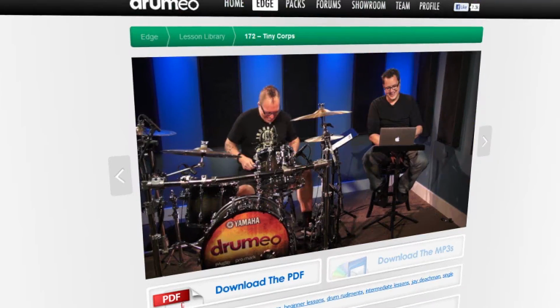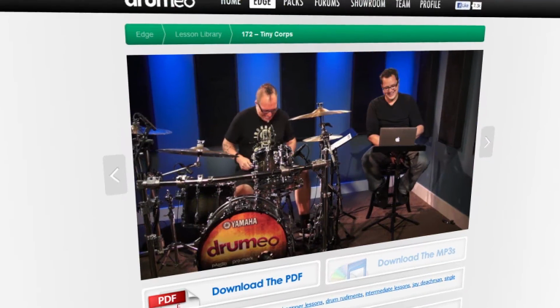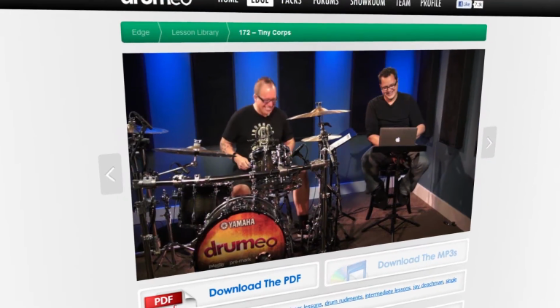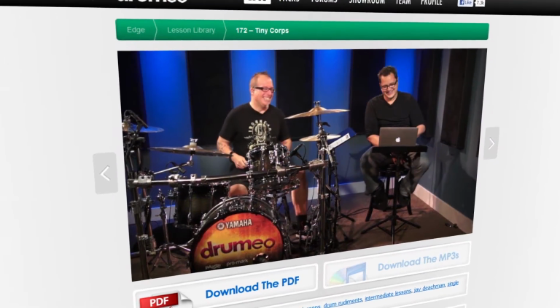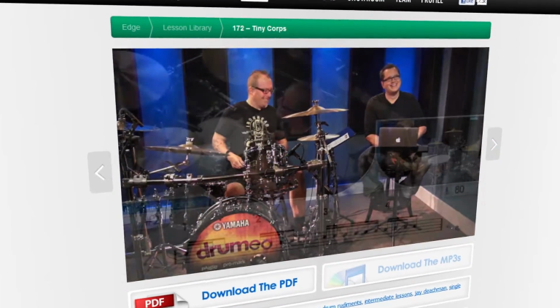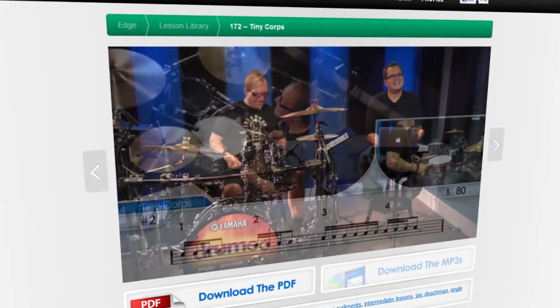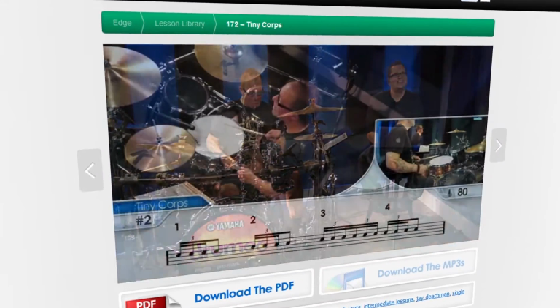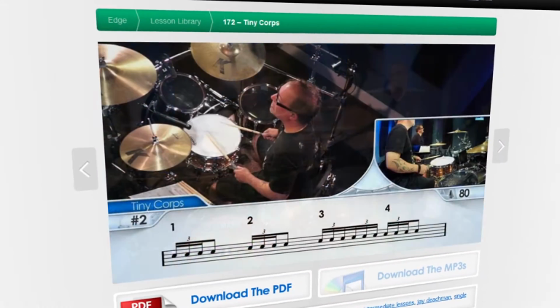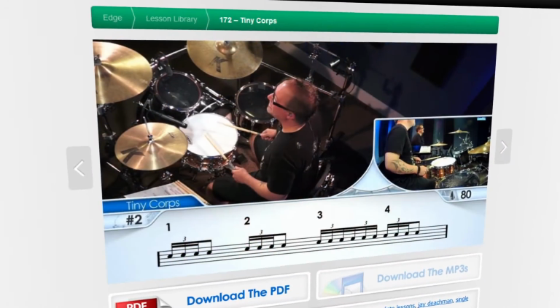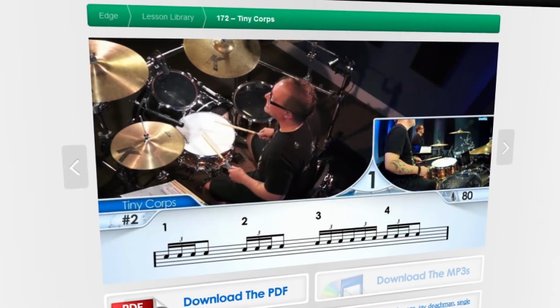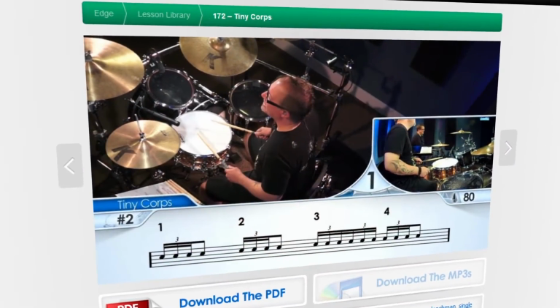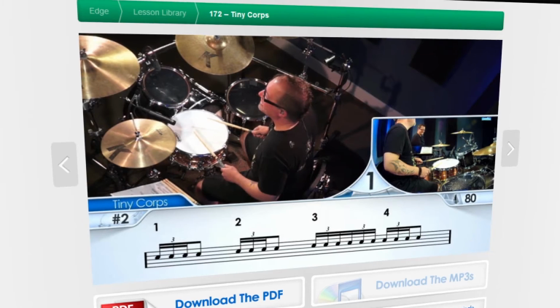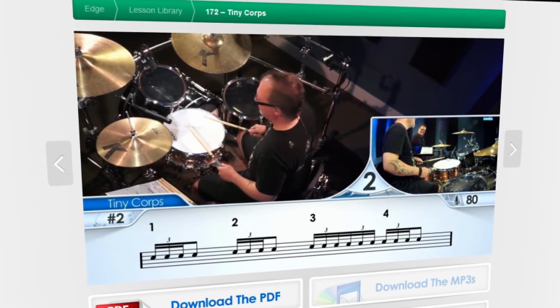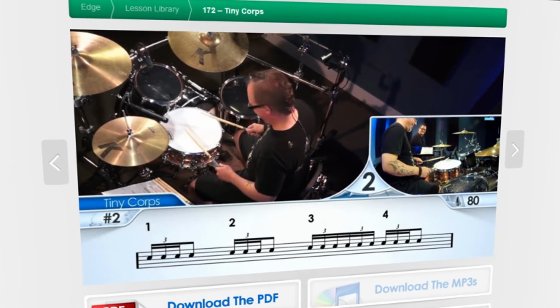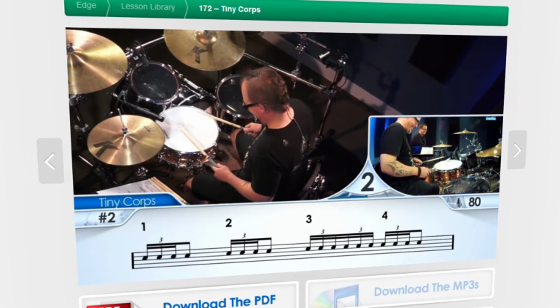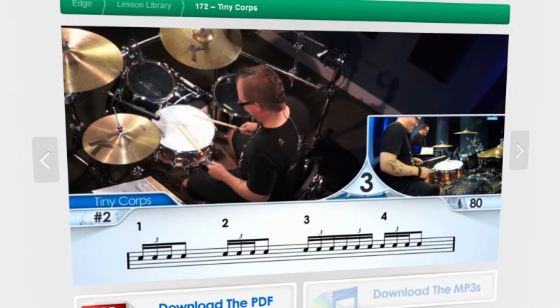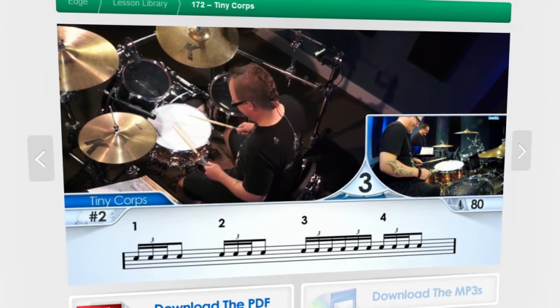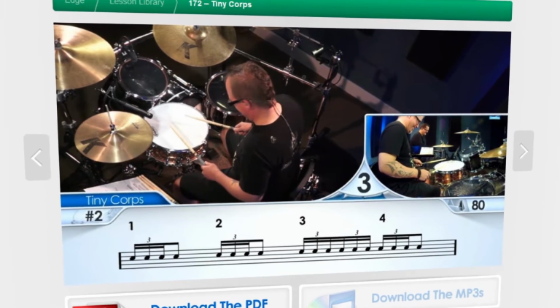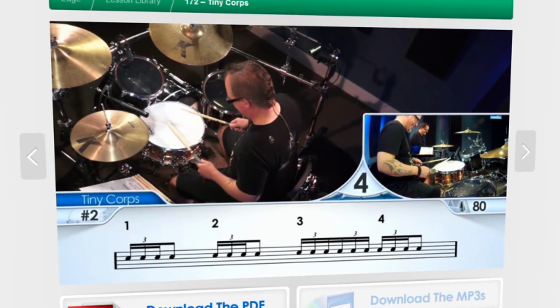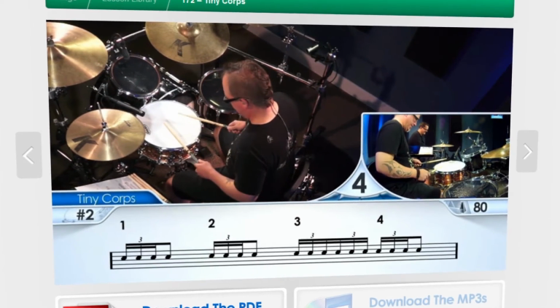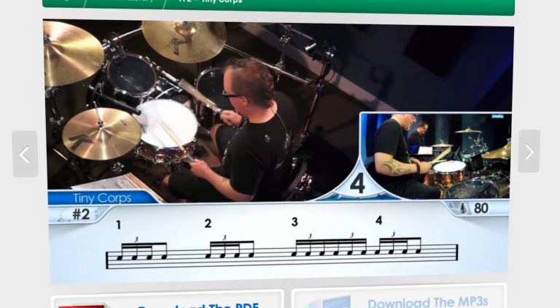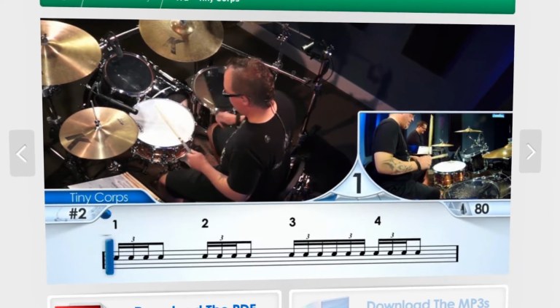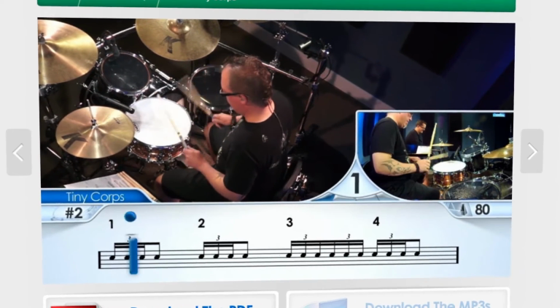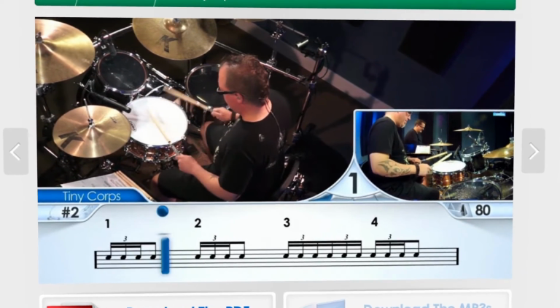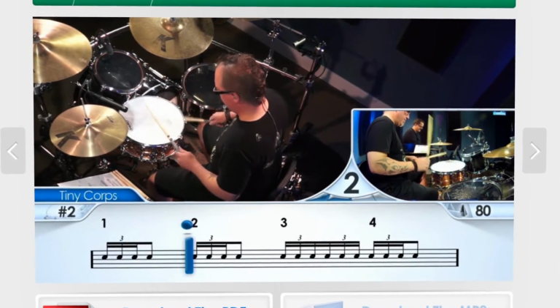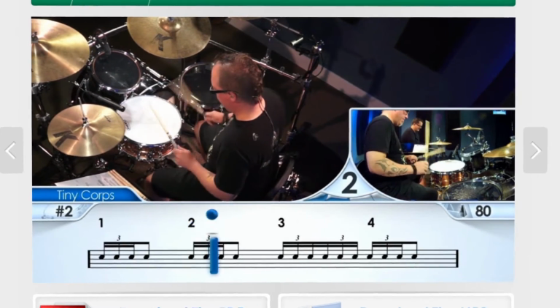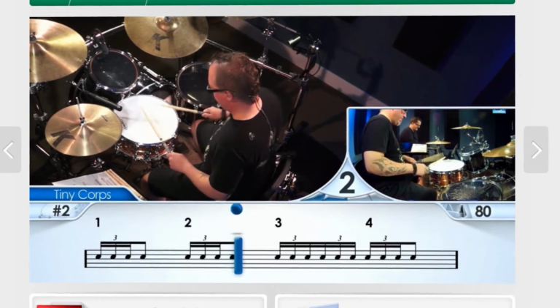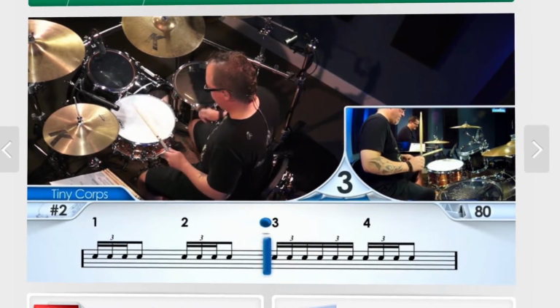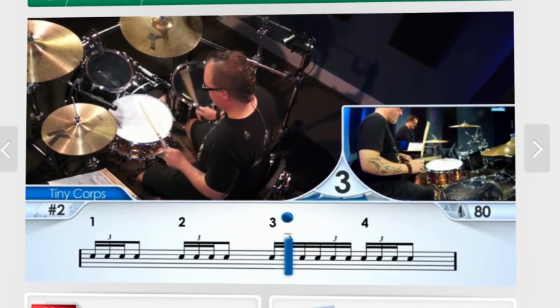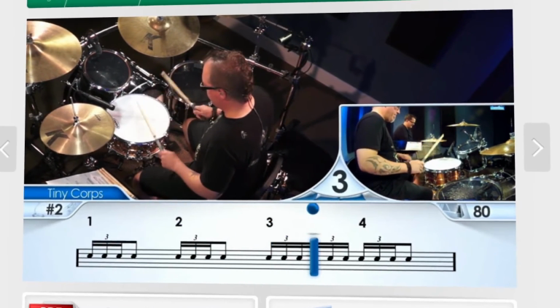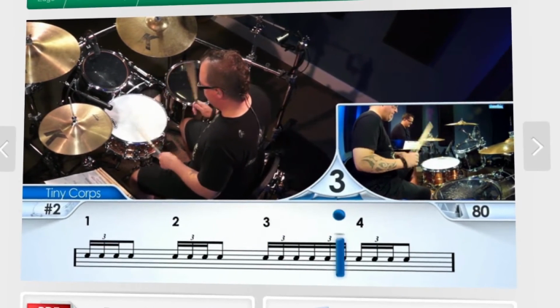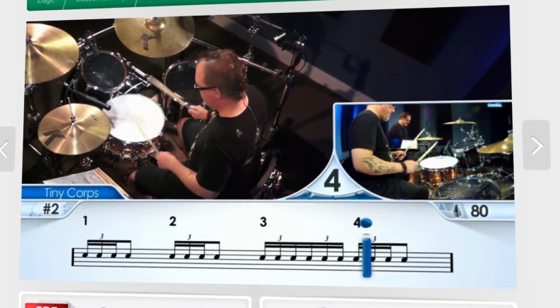So we started out the week with the Tiny Core Workout with Jay Daikman, and it was a lesson with a bunch of patterns based strictly off of the single stroke four rudiment.